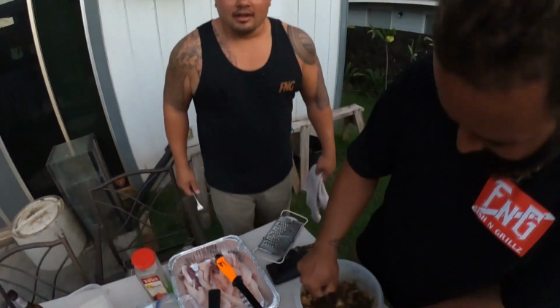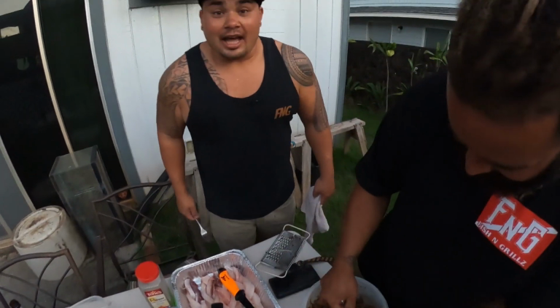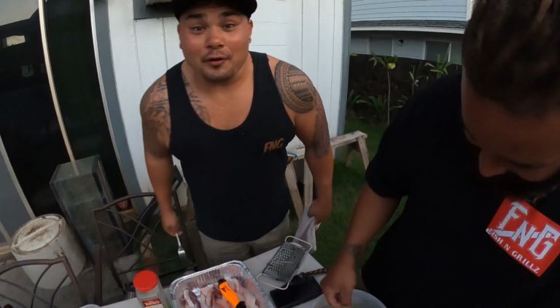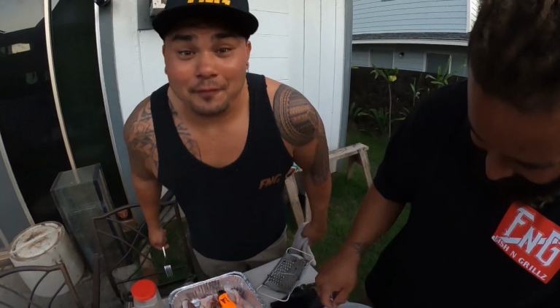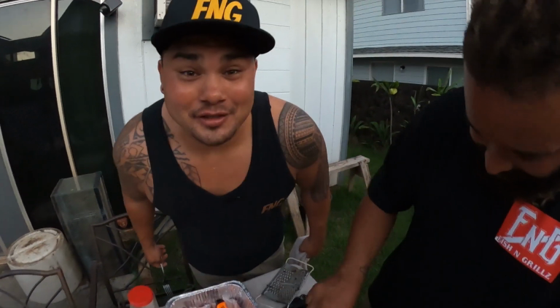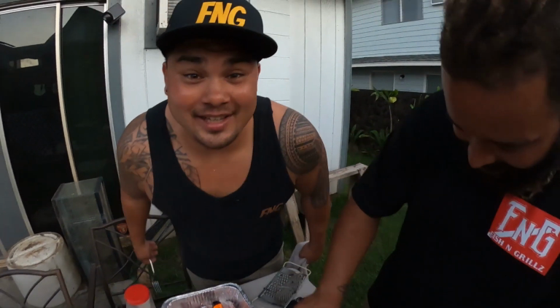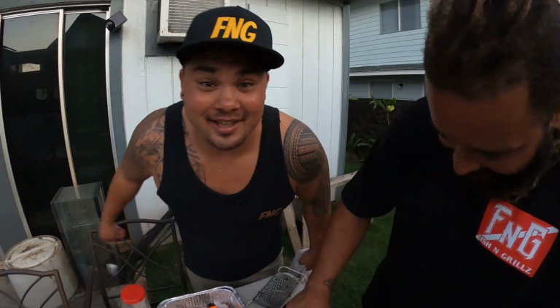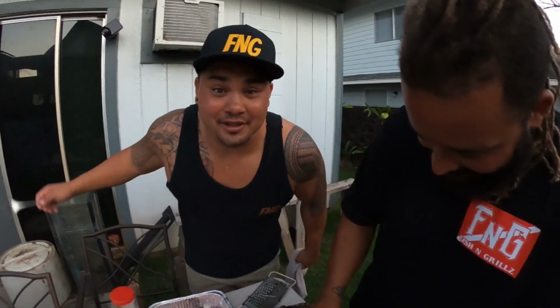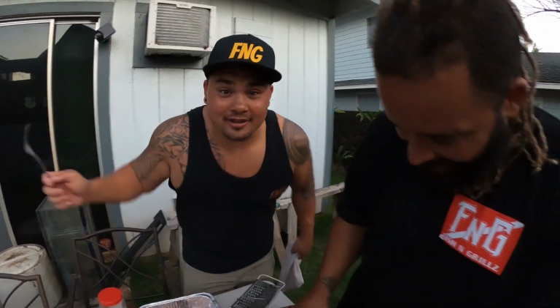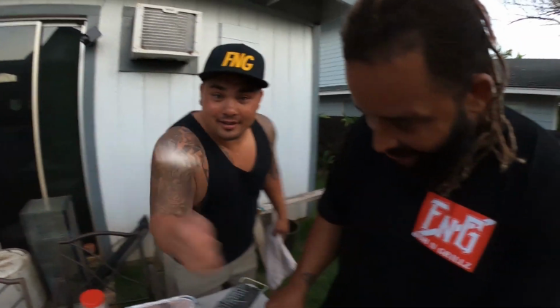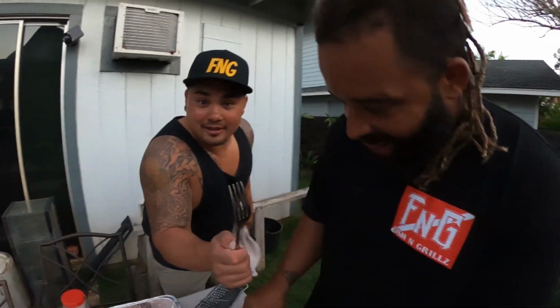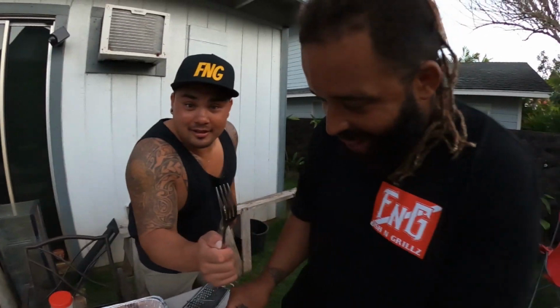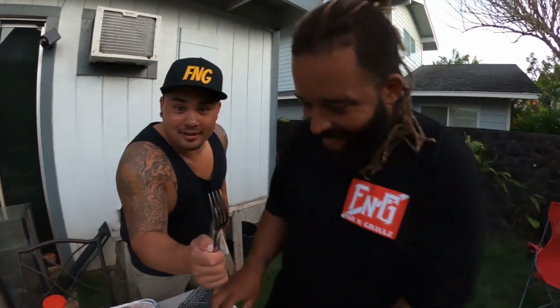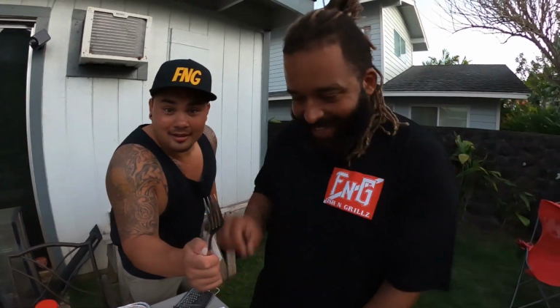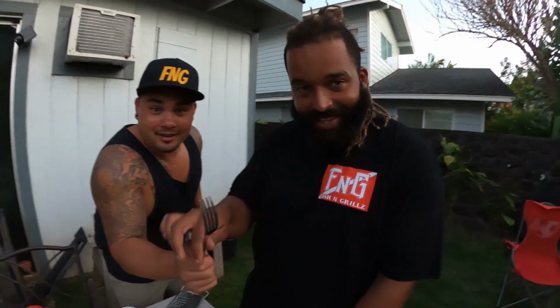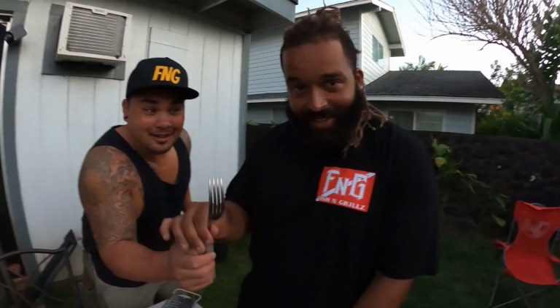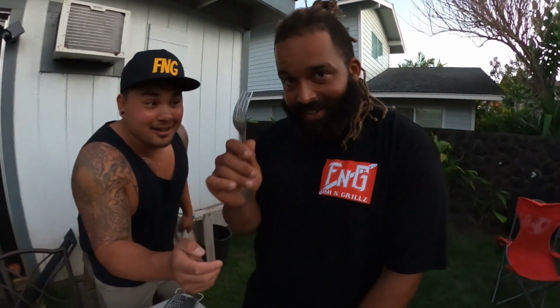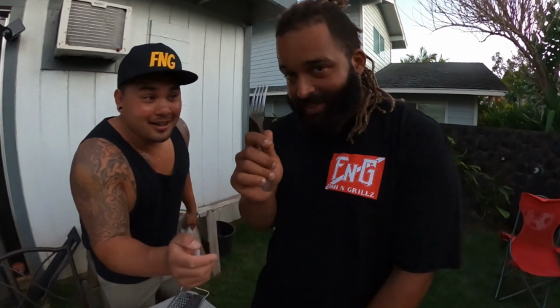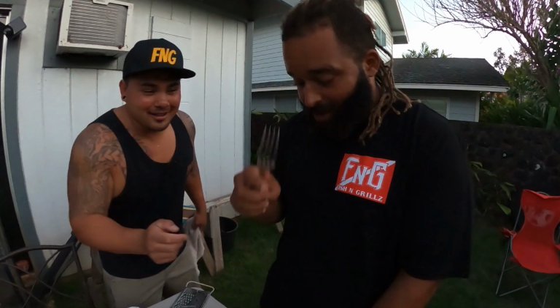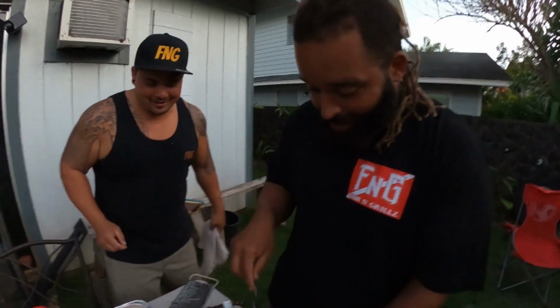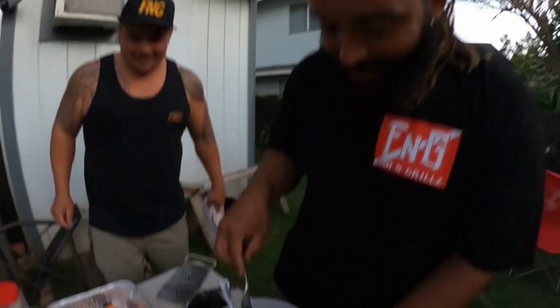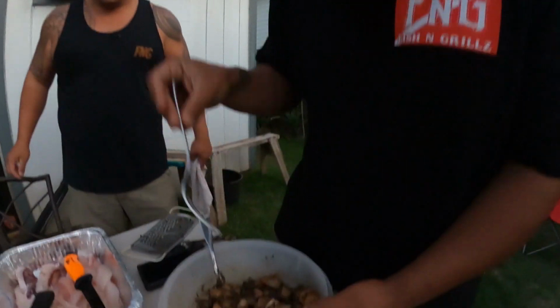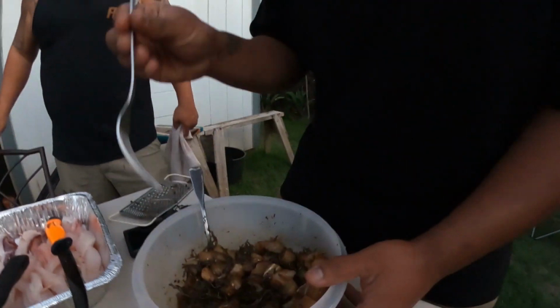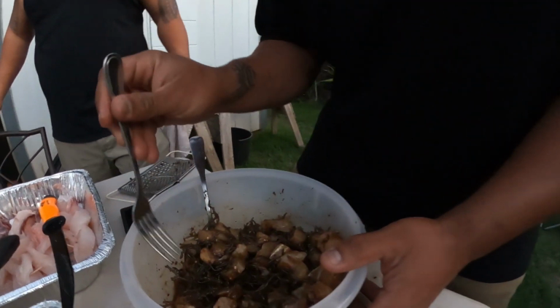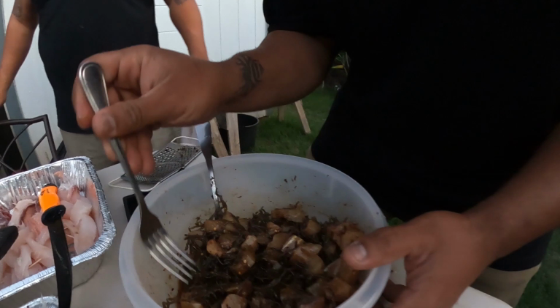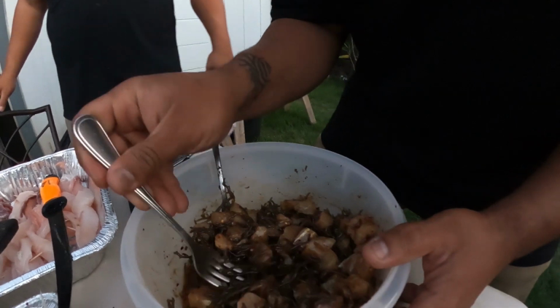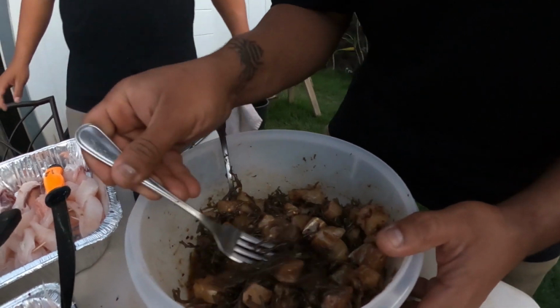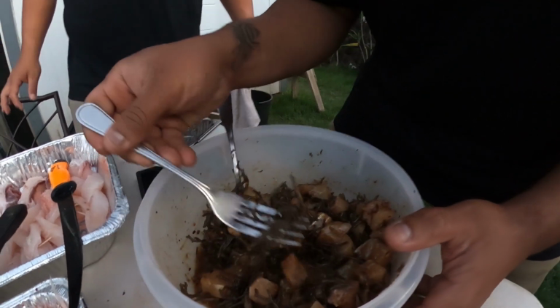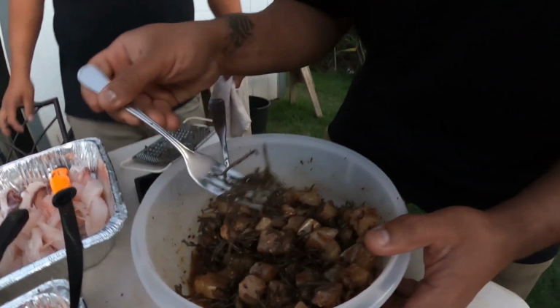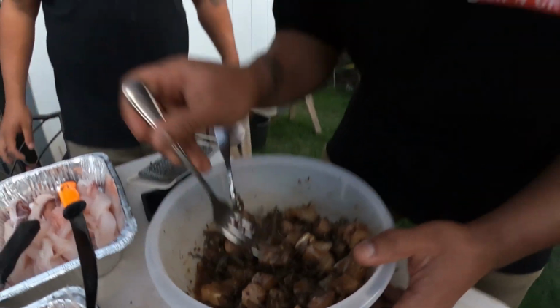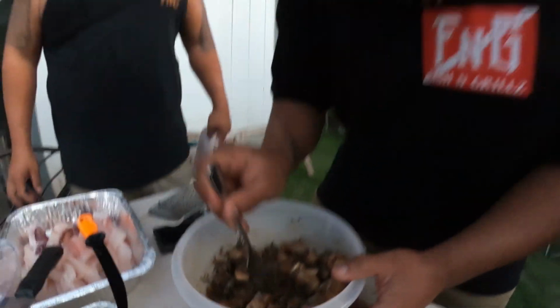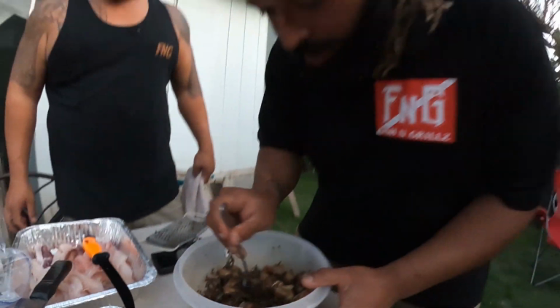And for our first taste tester, we'll carry some of everything.